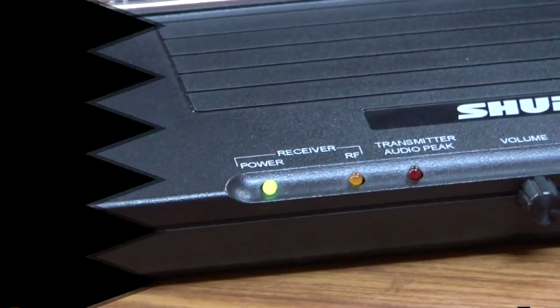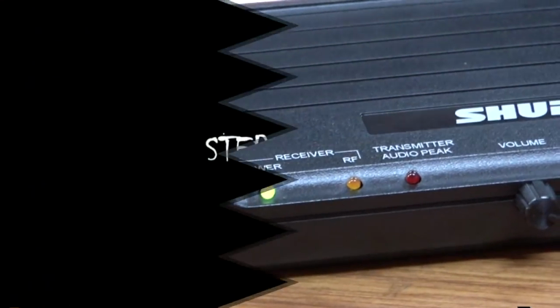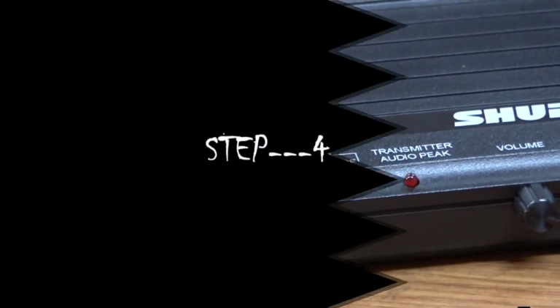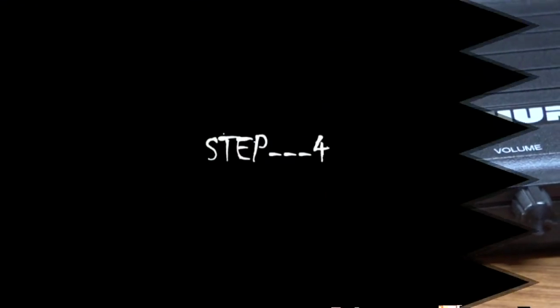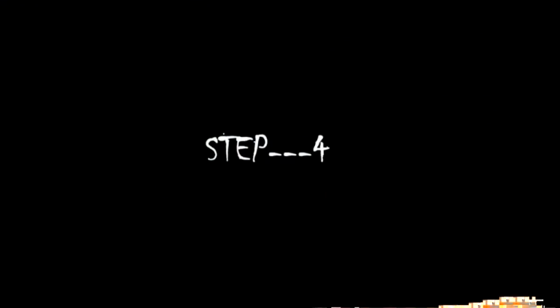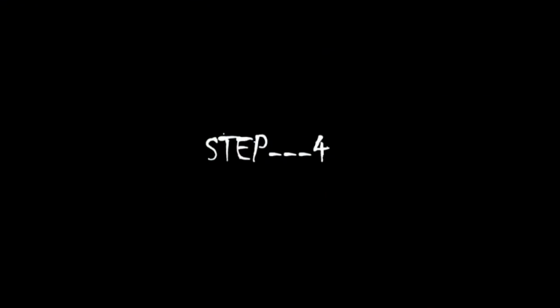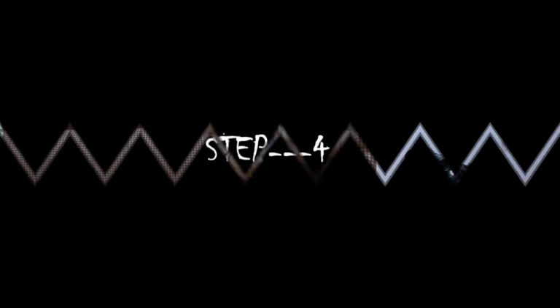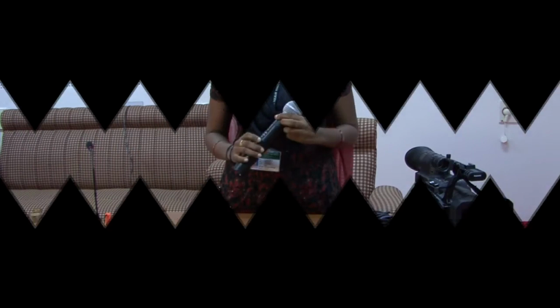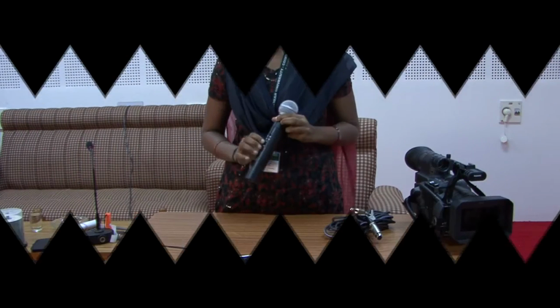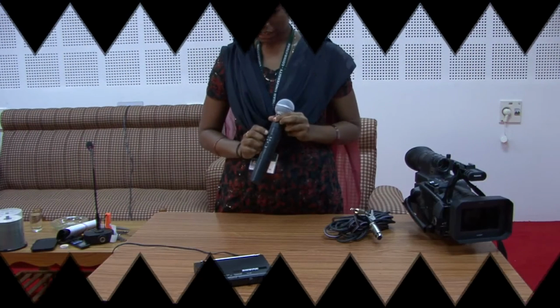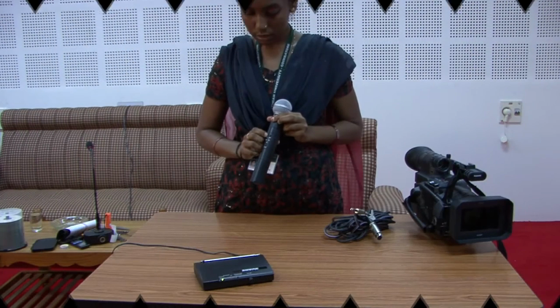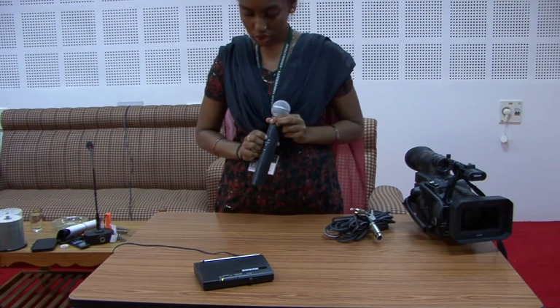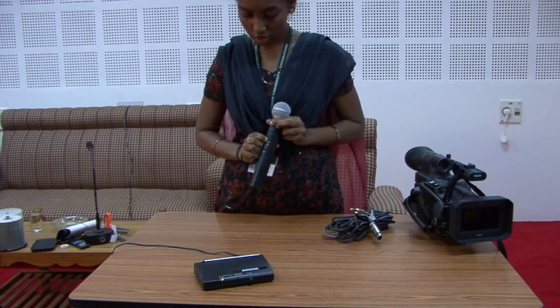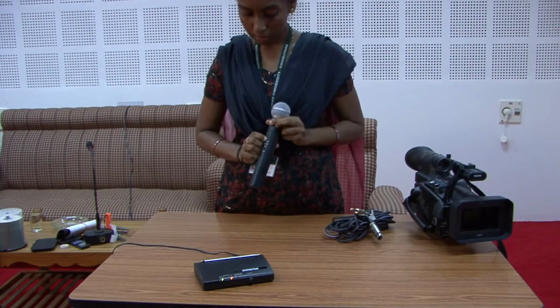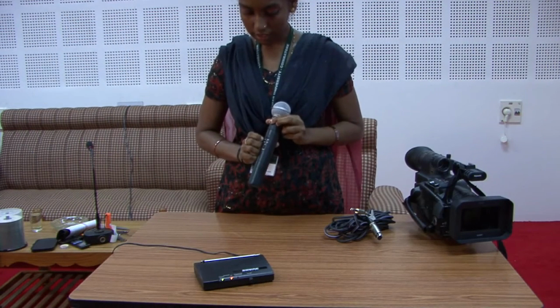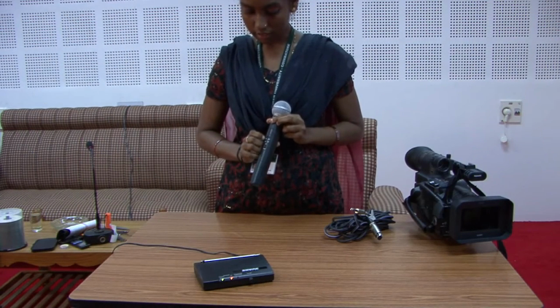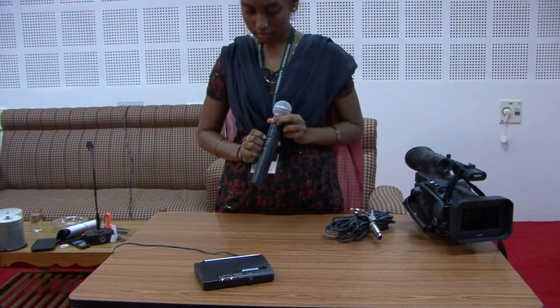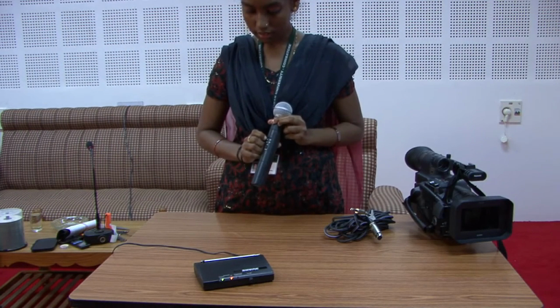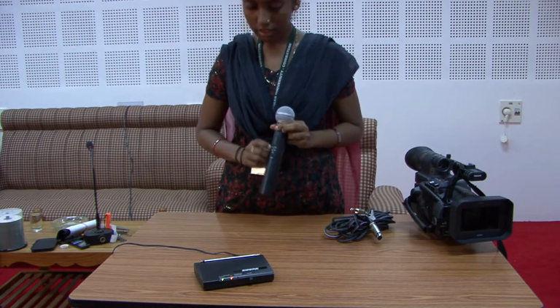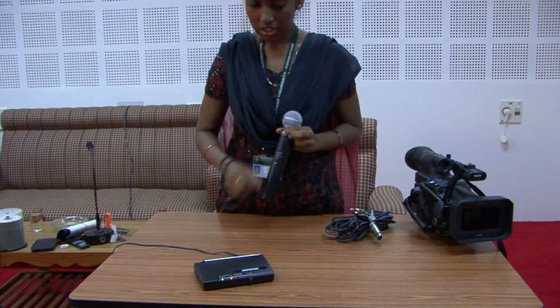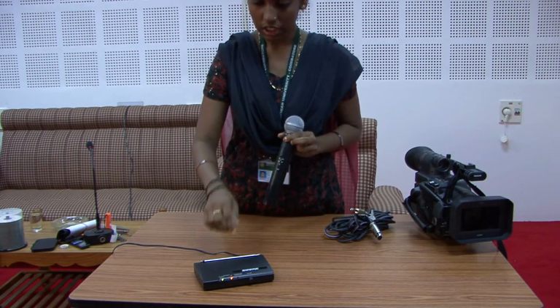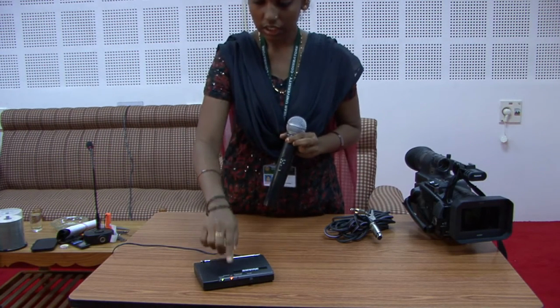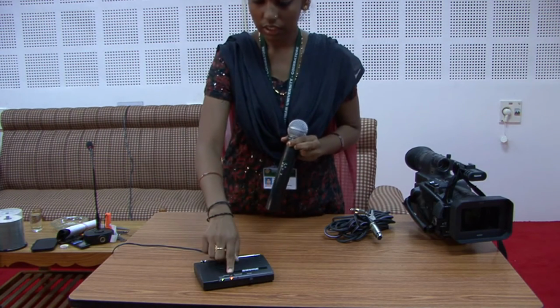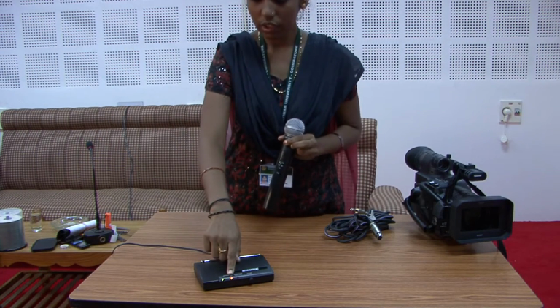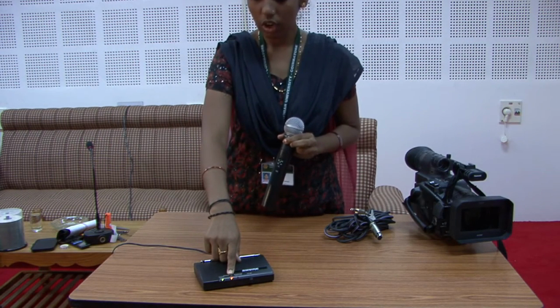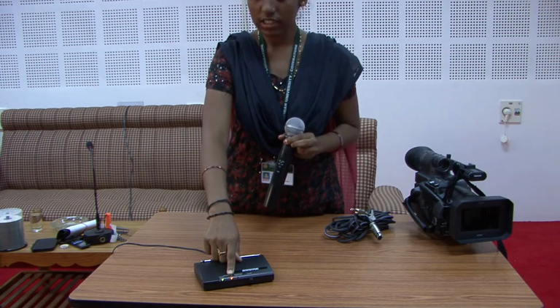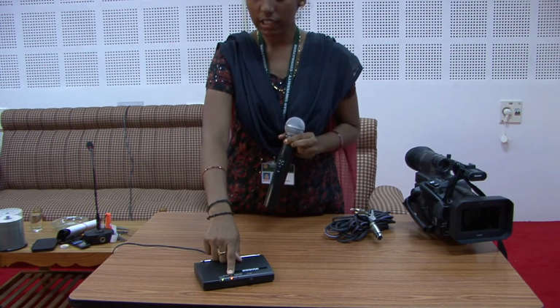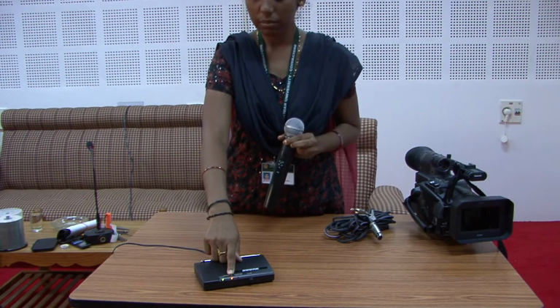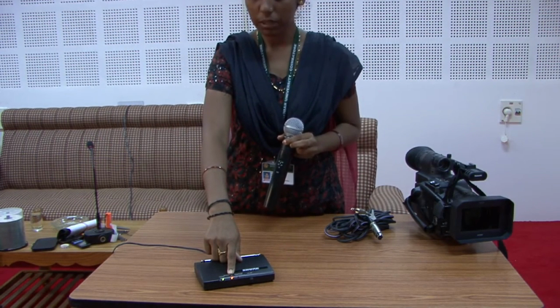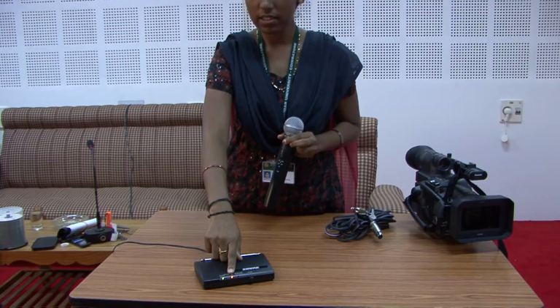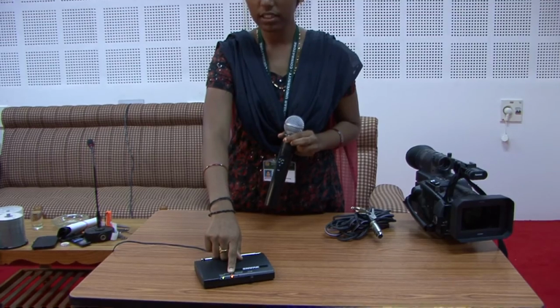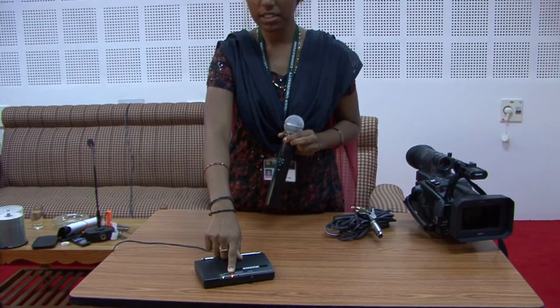Step 4: Switch on the mic and check if the orange light blinks on the receiver.